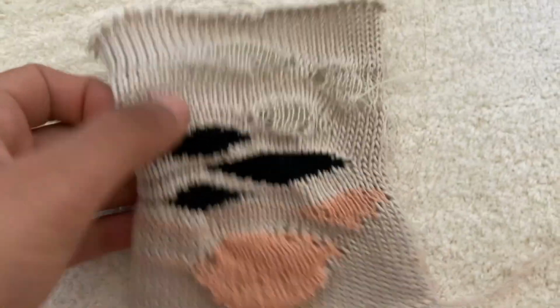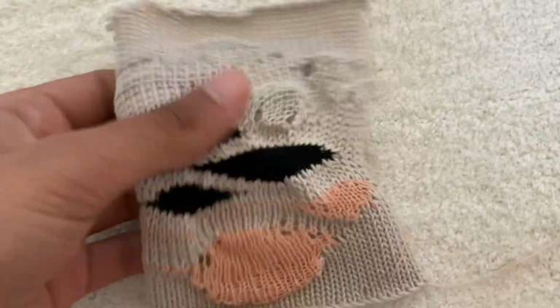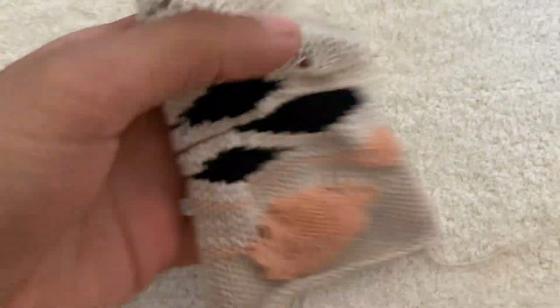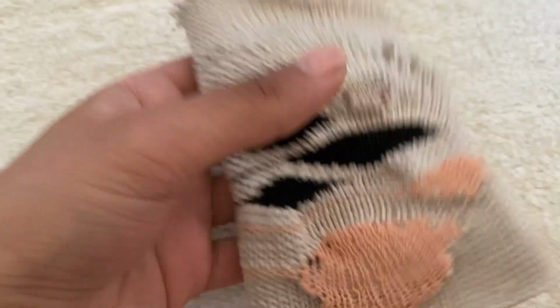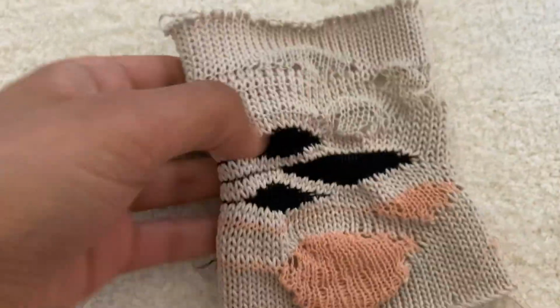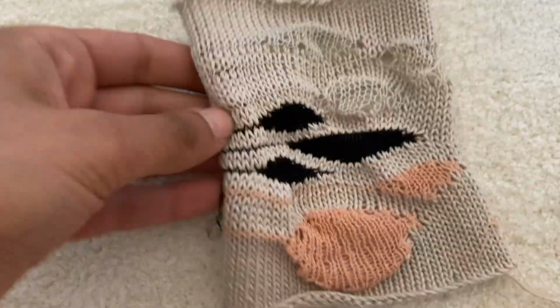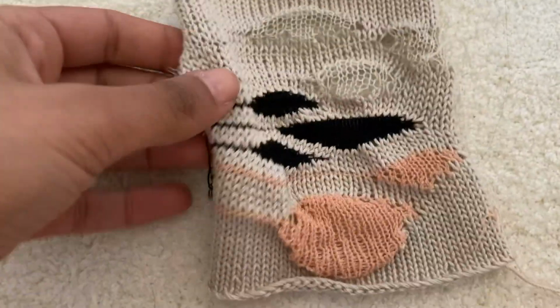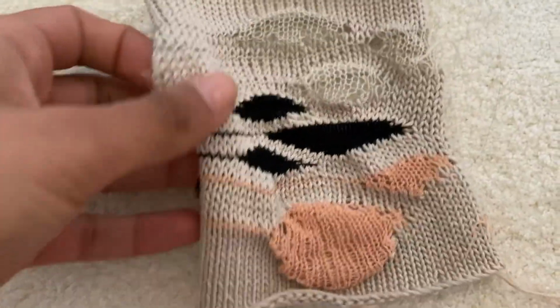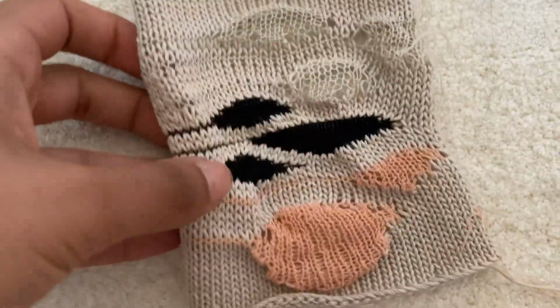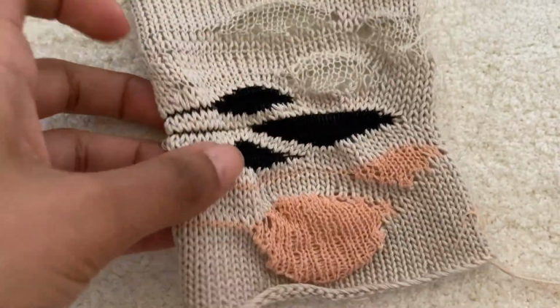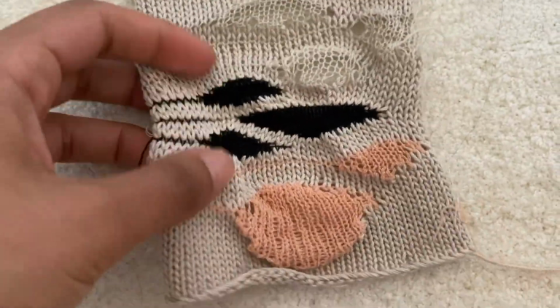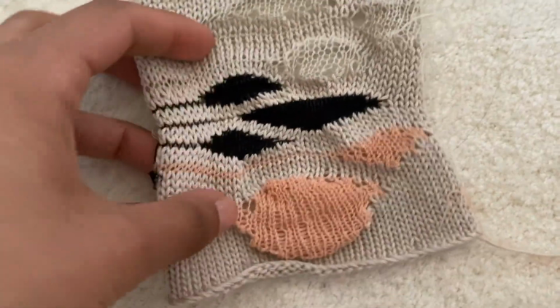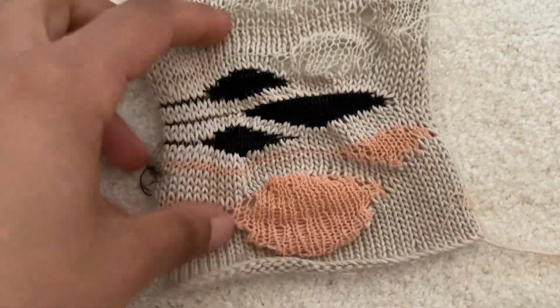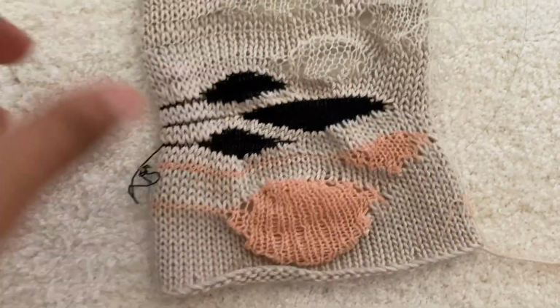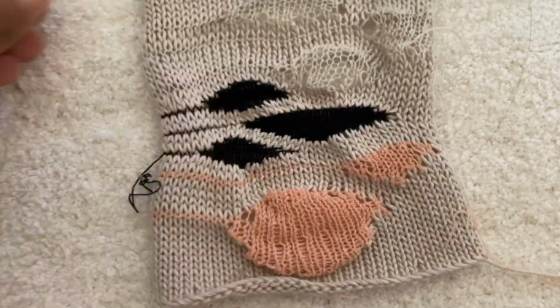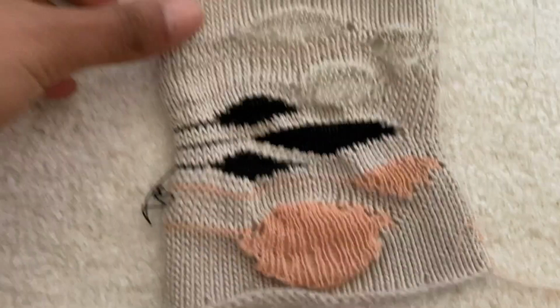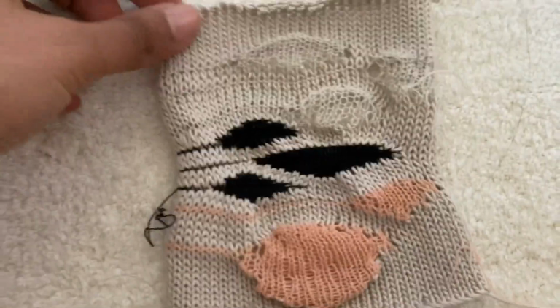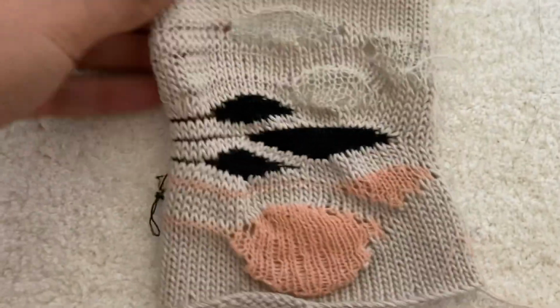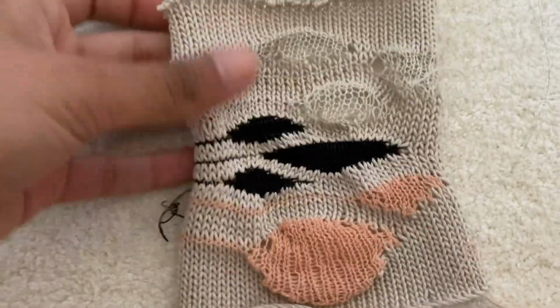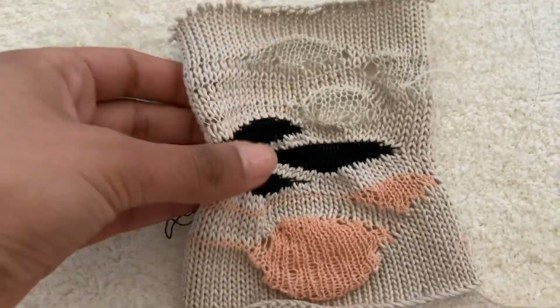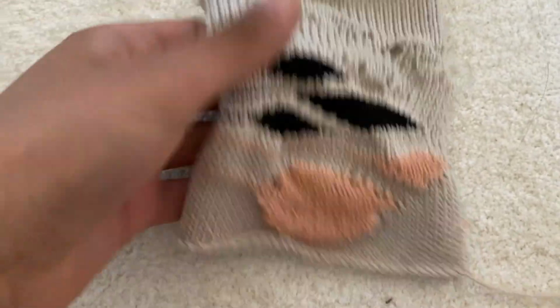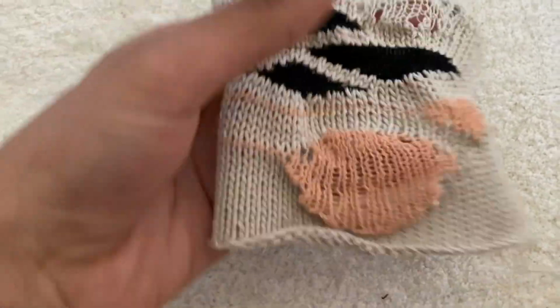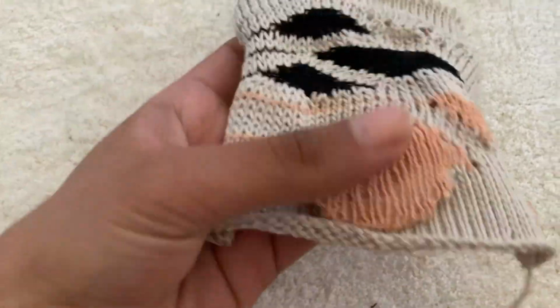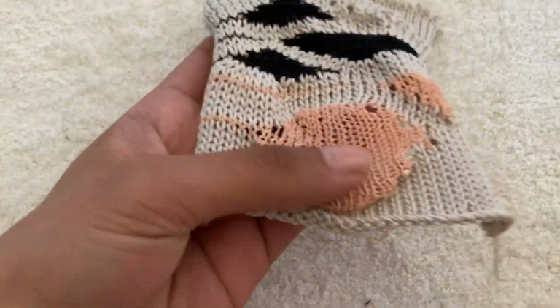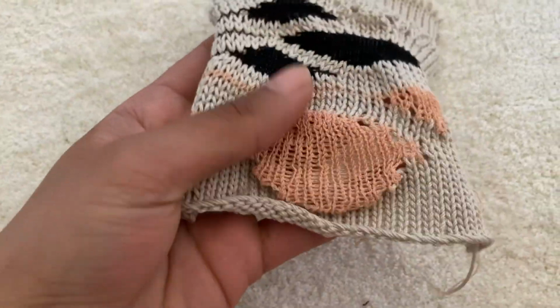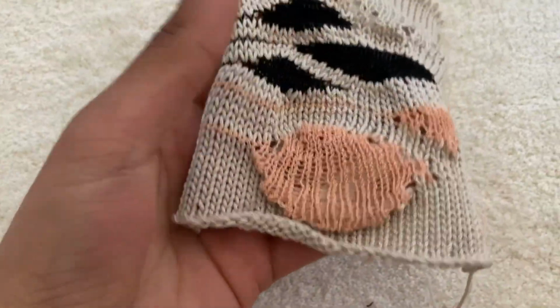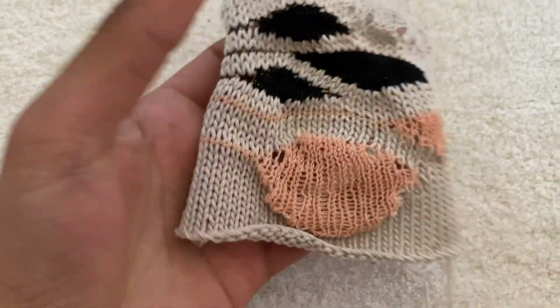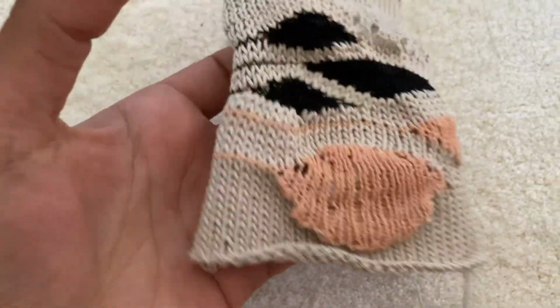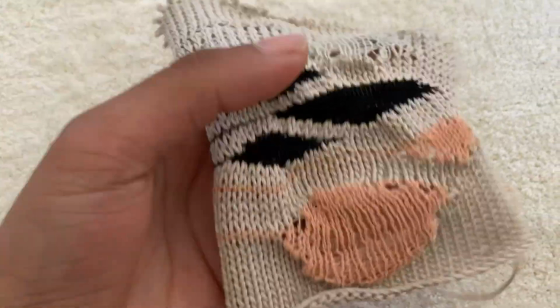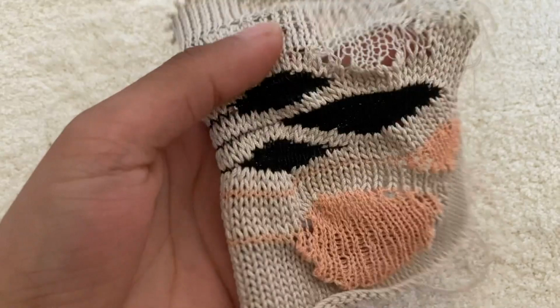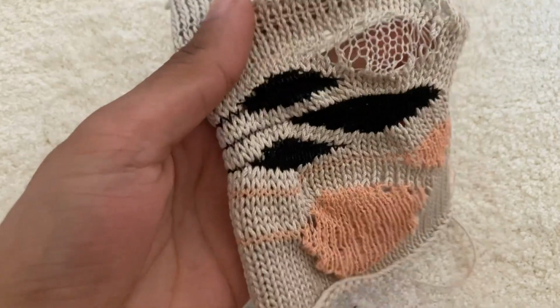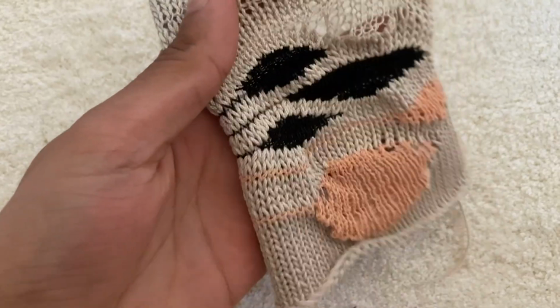Hello everyone, welcome back to my channel. This week's technique is a bit more partial knitting.